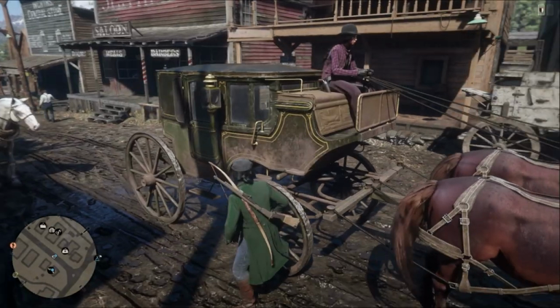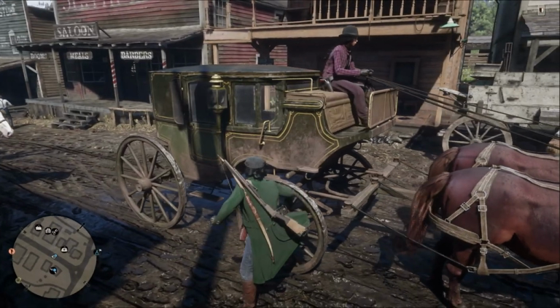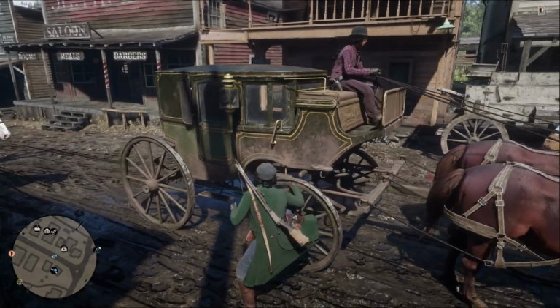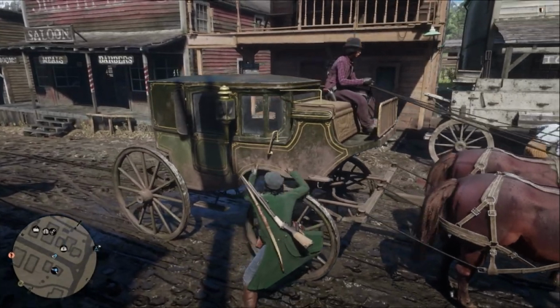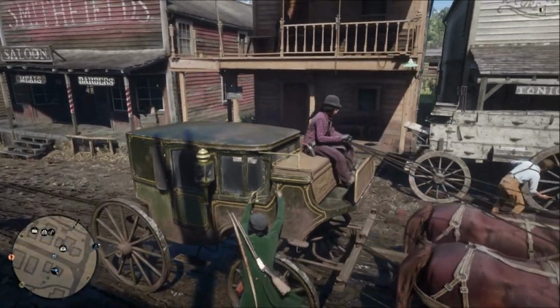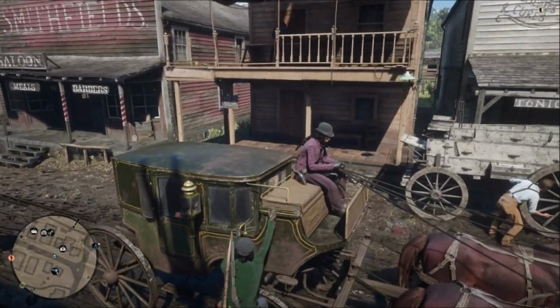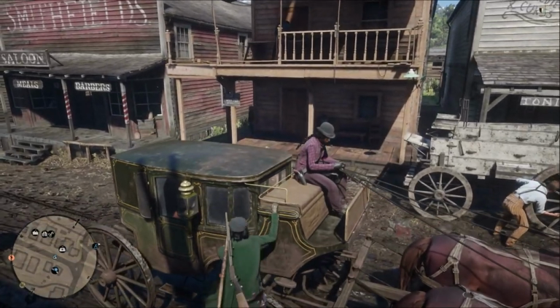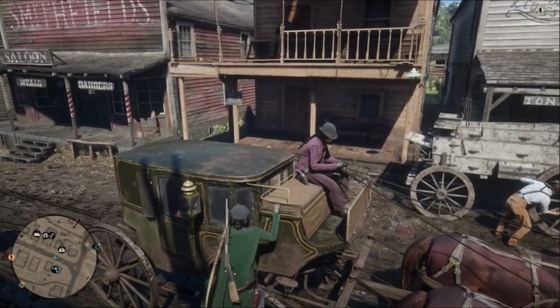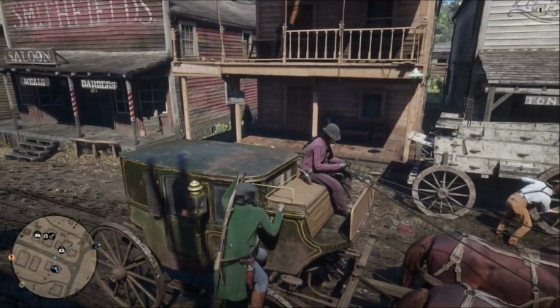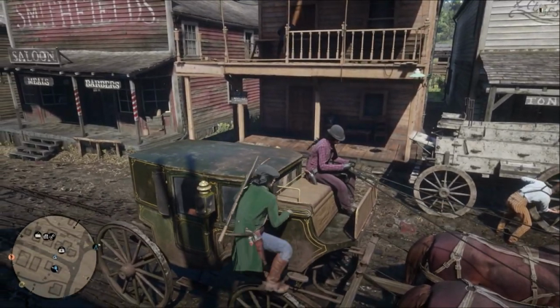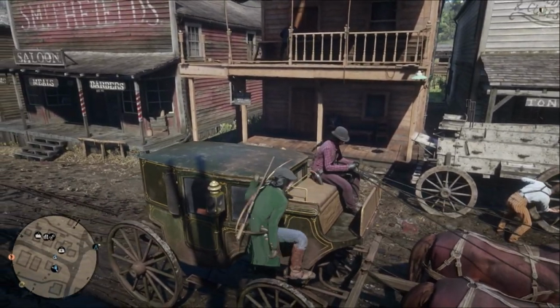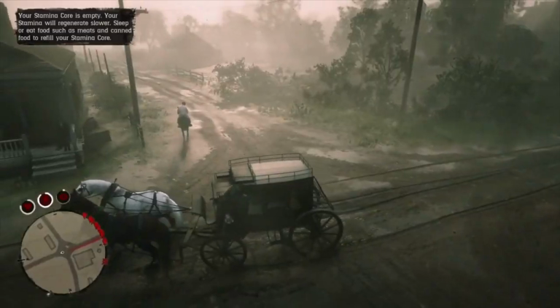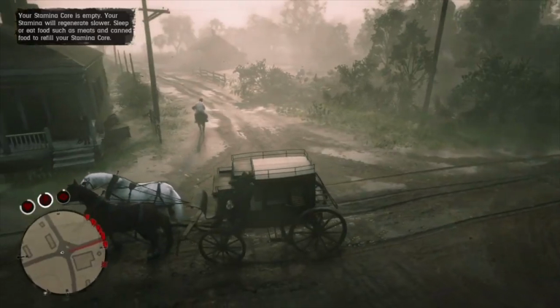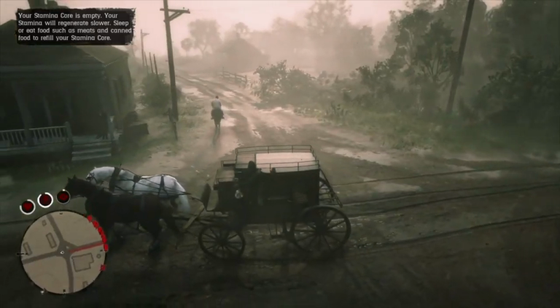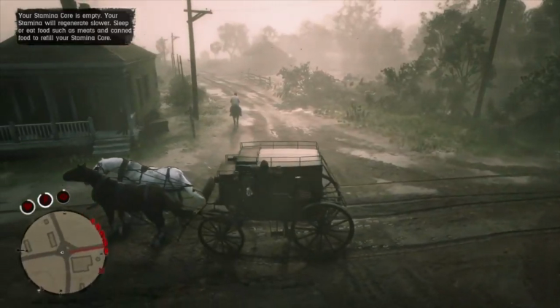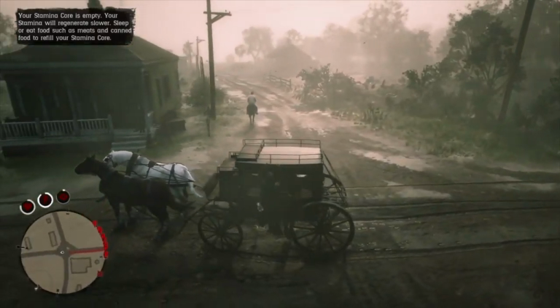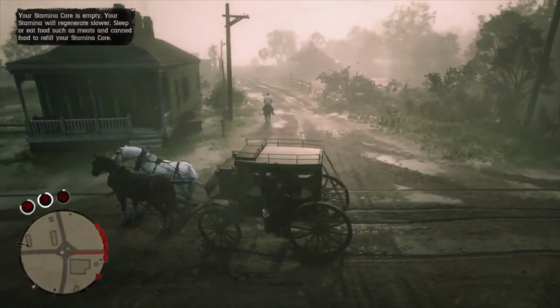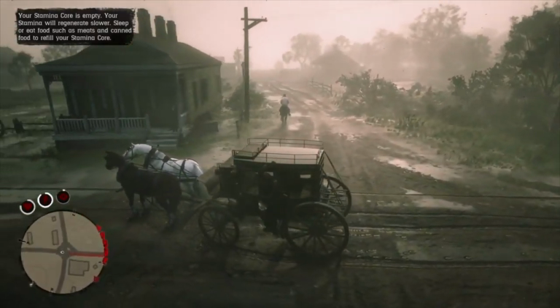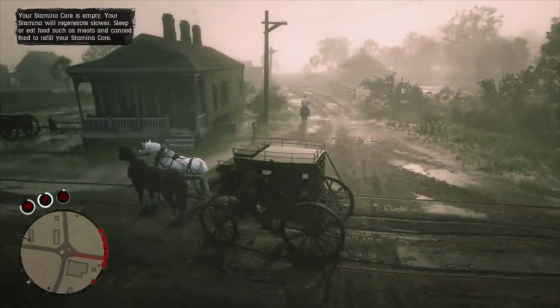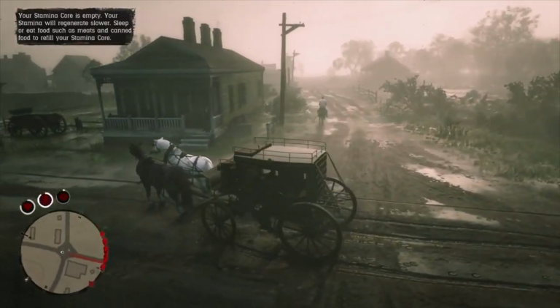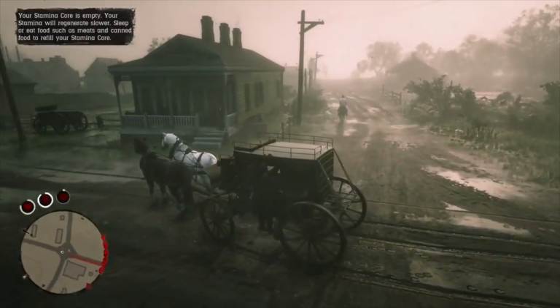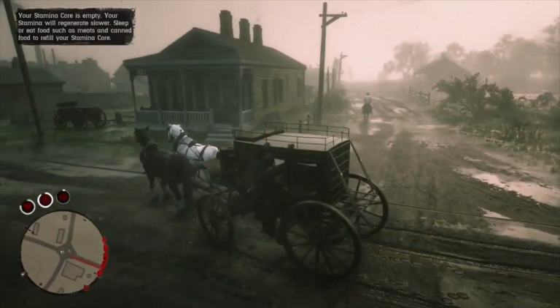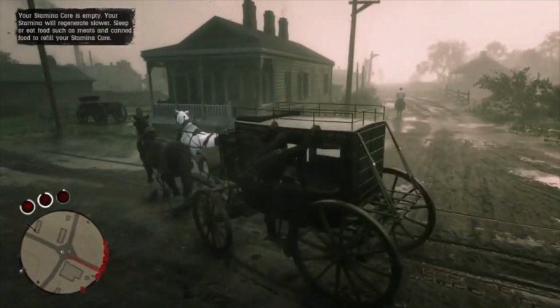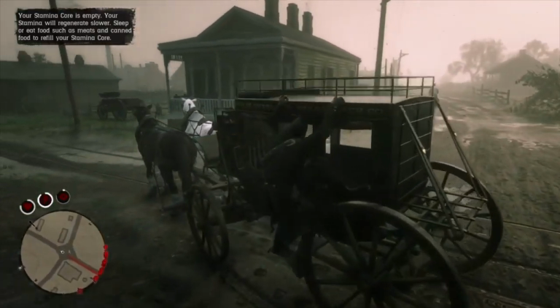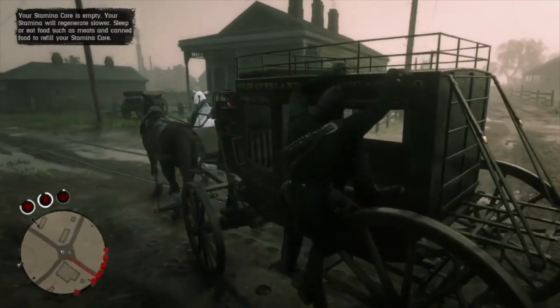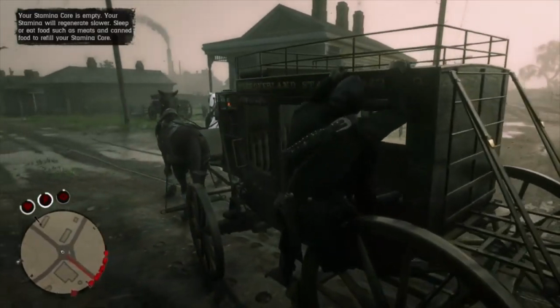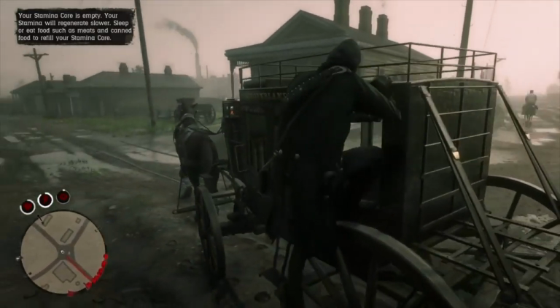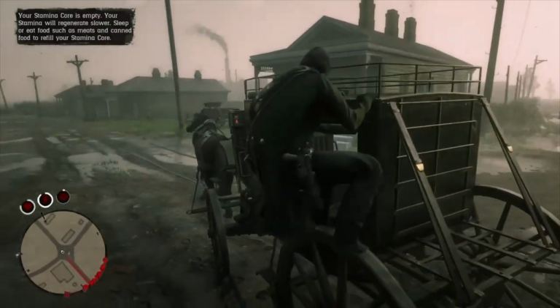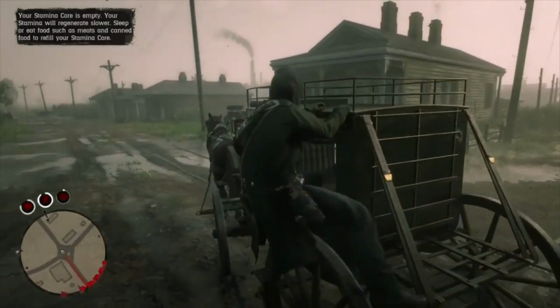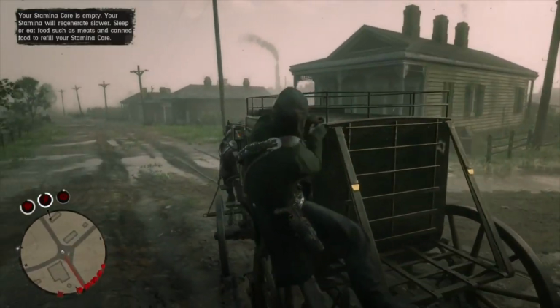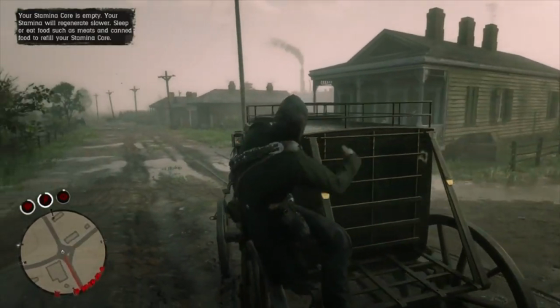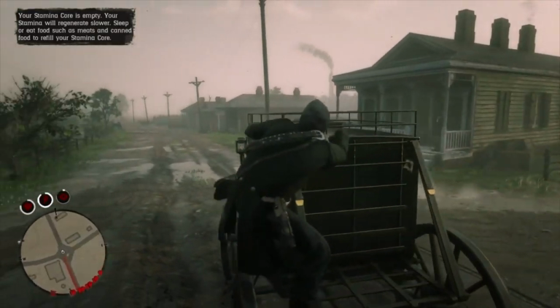Press square or X on the side of any boxy wagons to hop on and hang off the side, then use the left stick to move around. I love it.